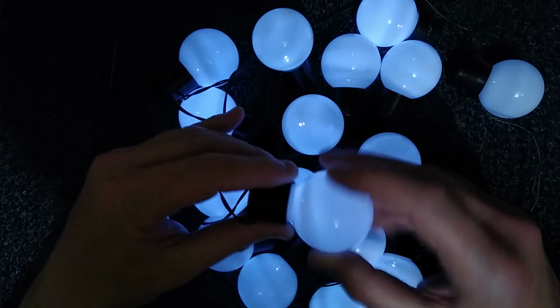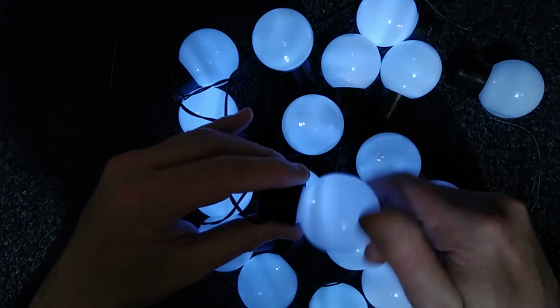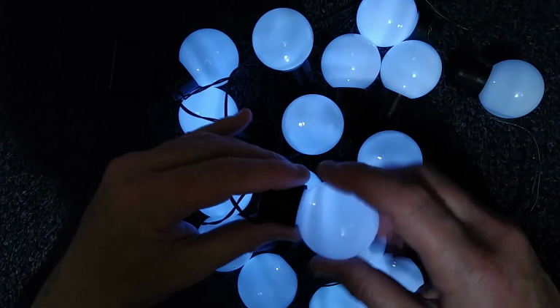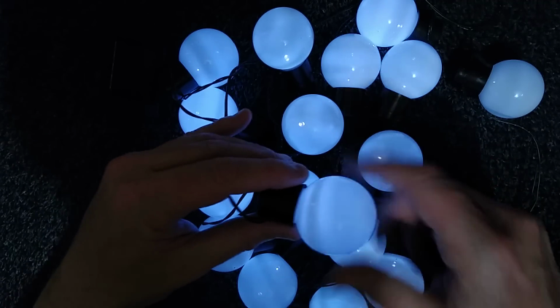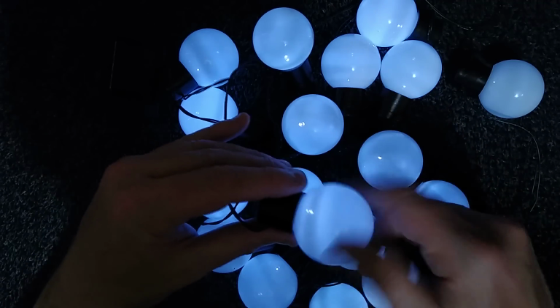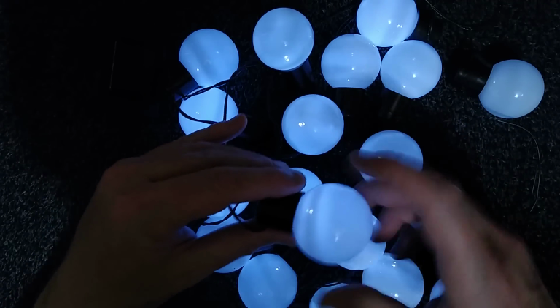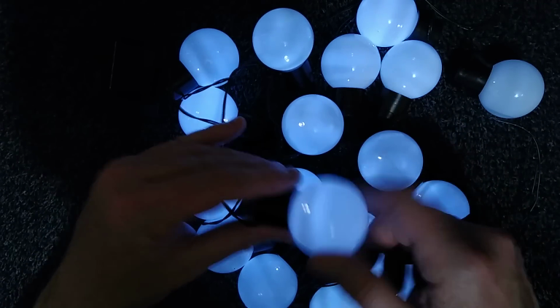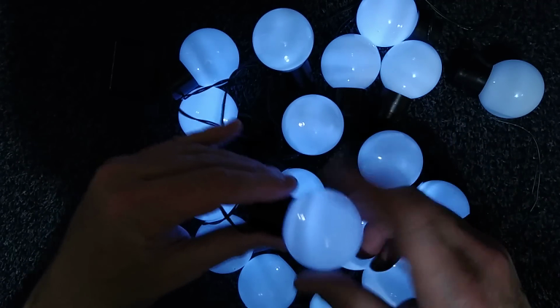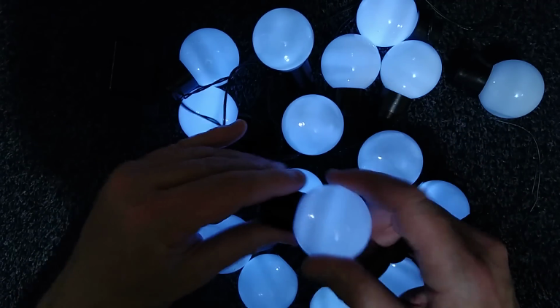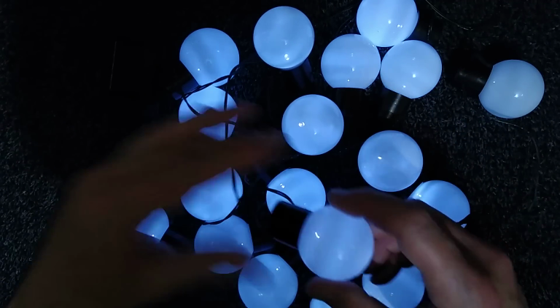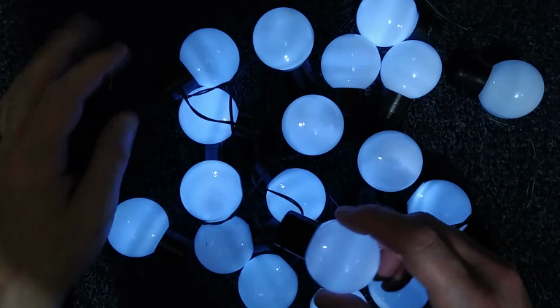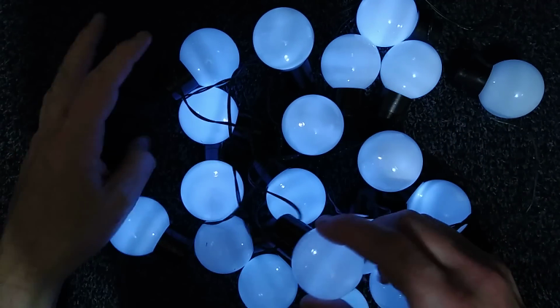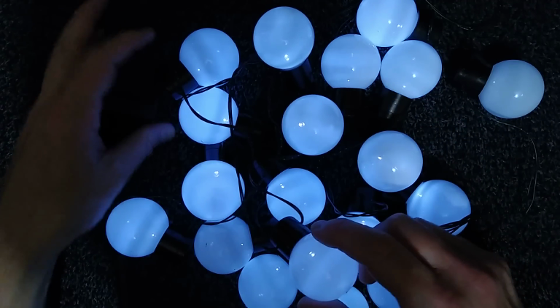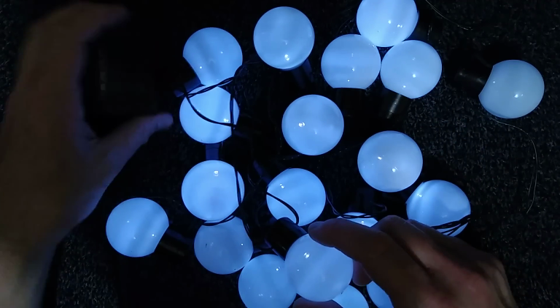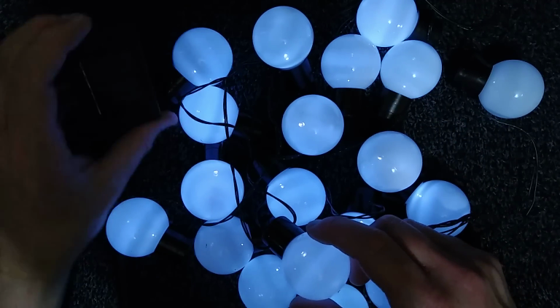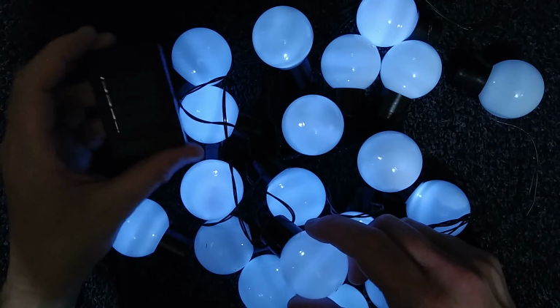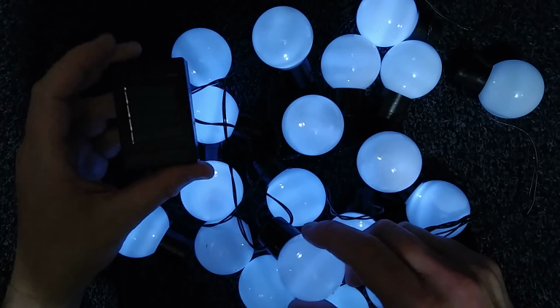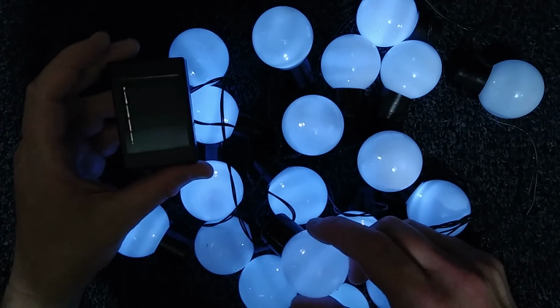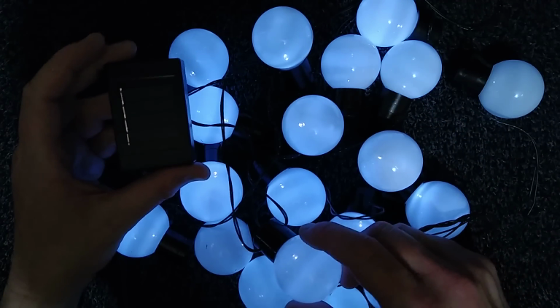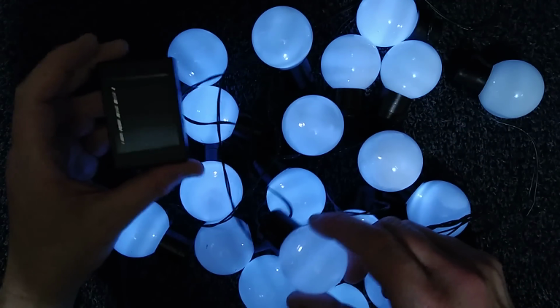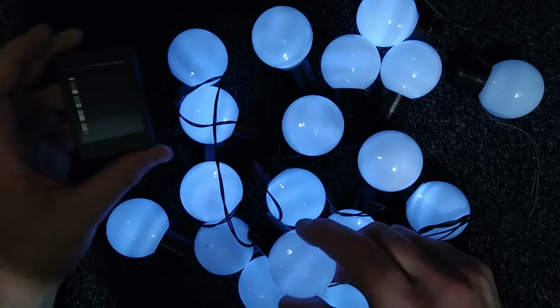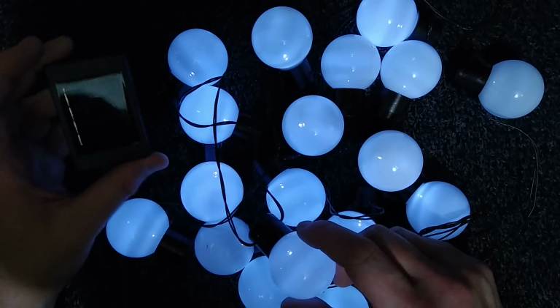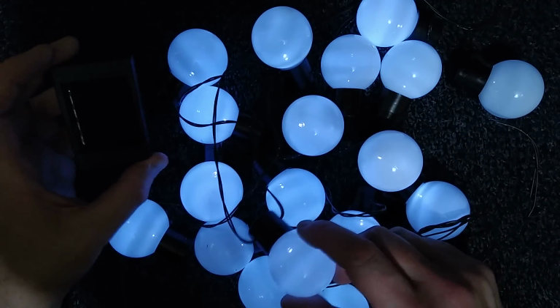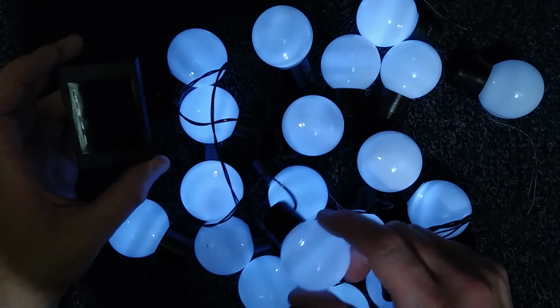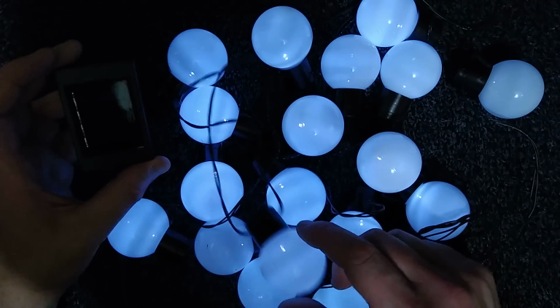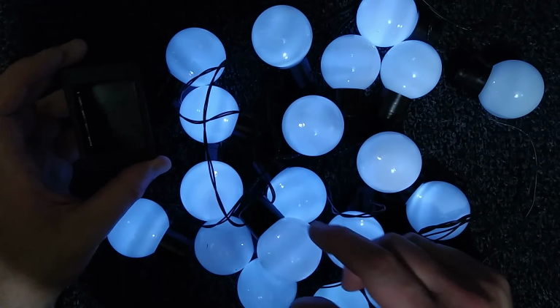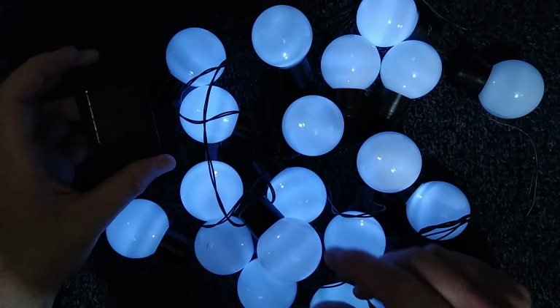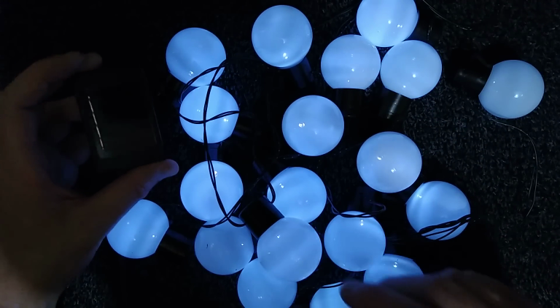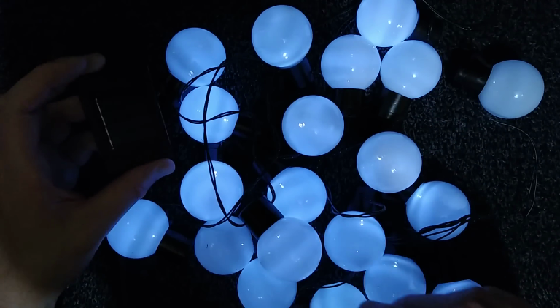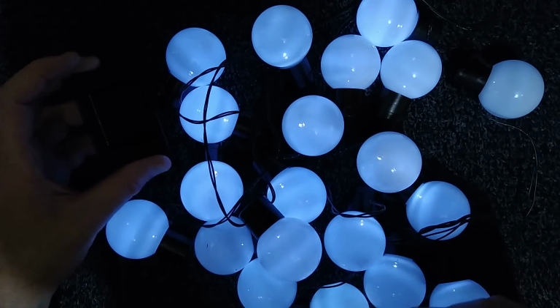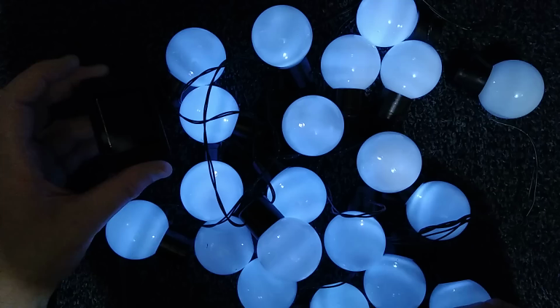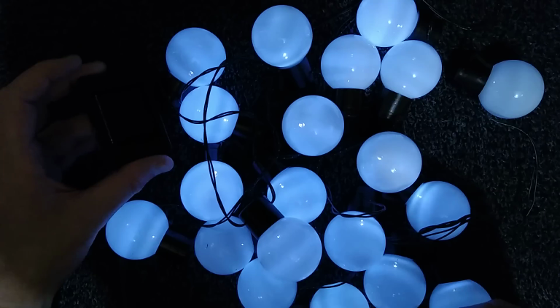Really what's in the little electronic module is what will determine how bright they are and how hackable they are.